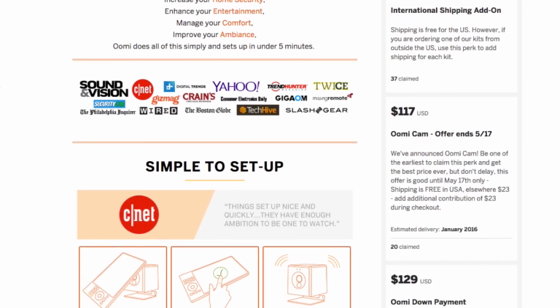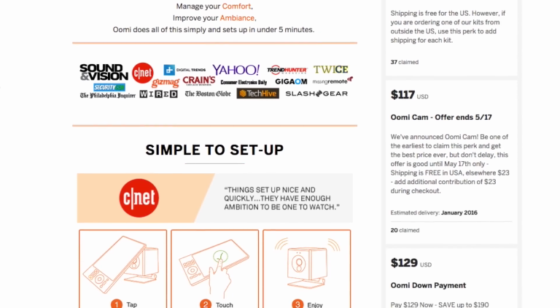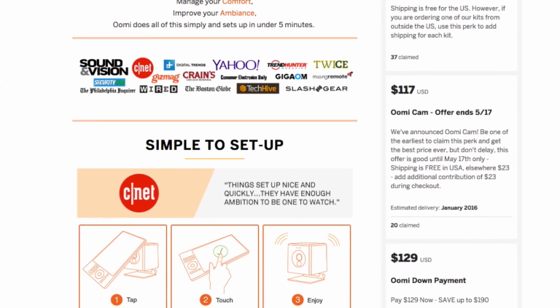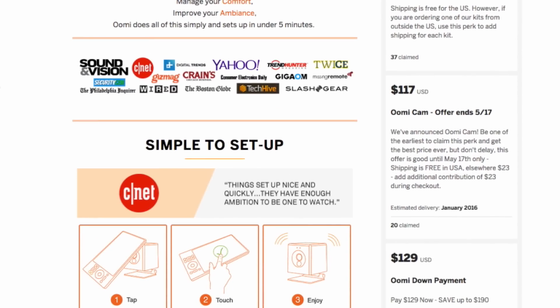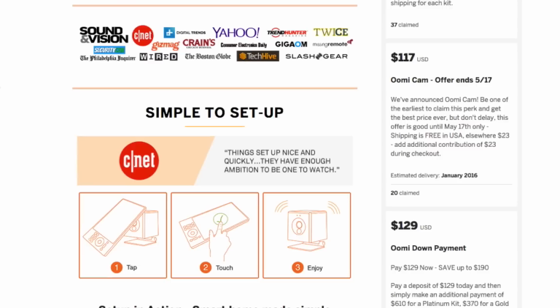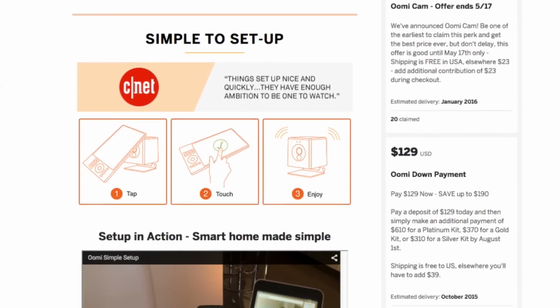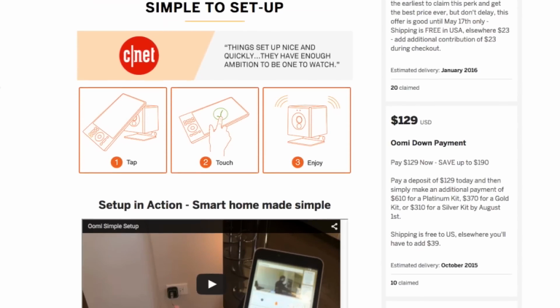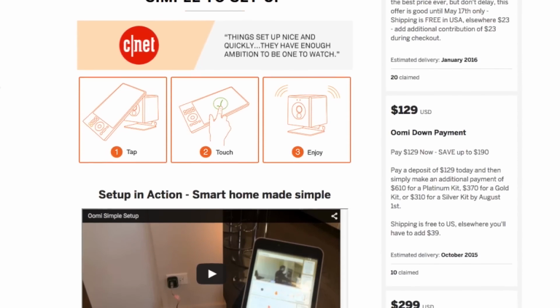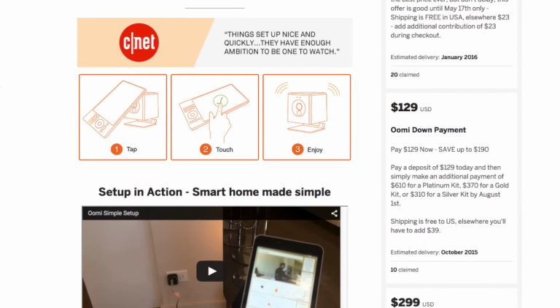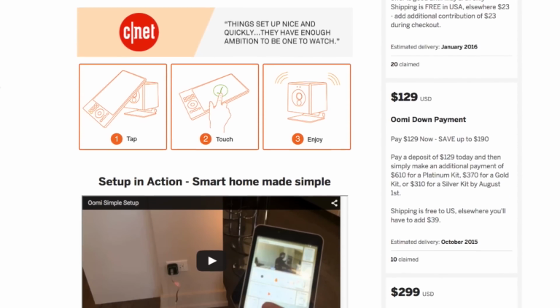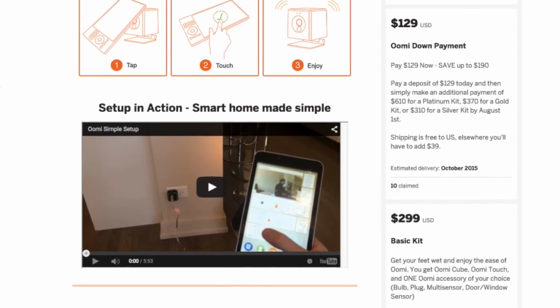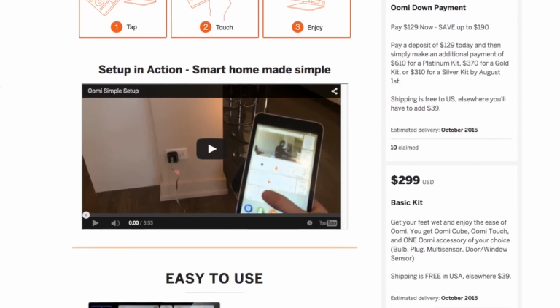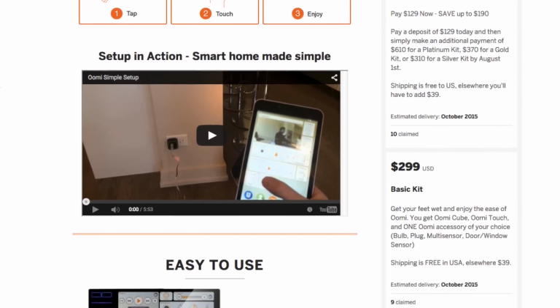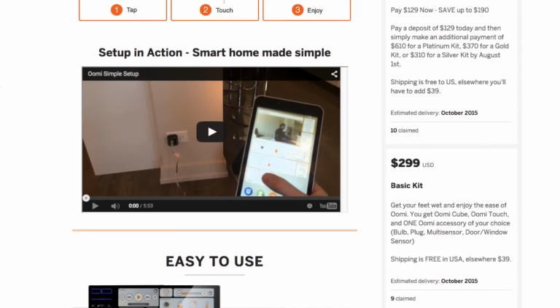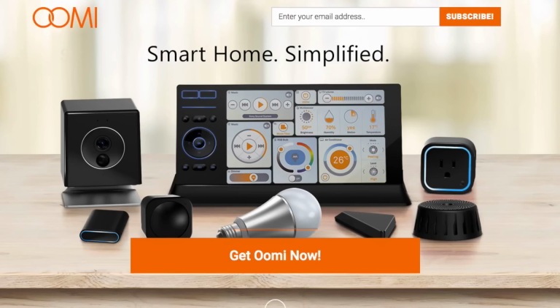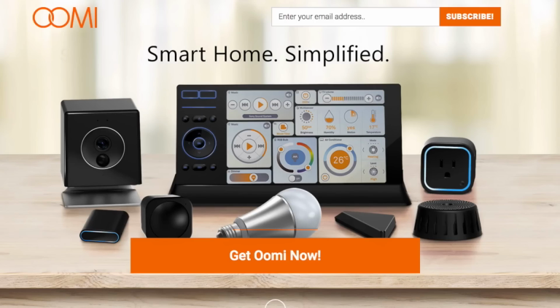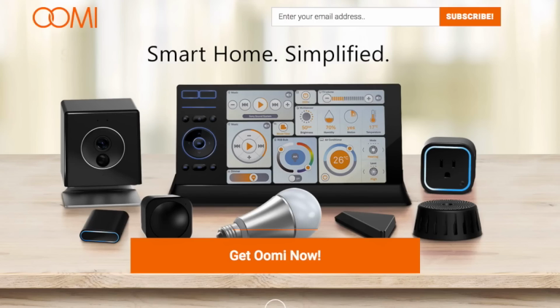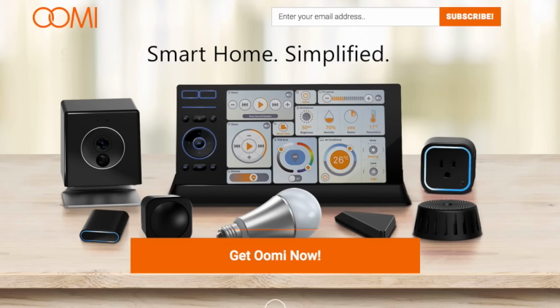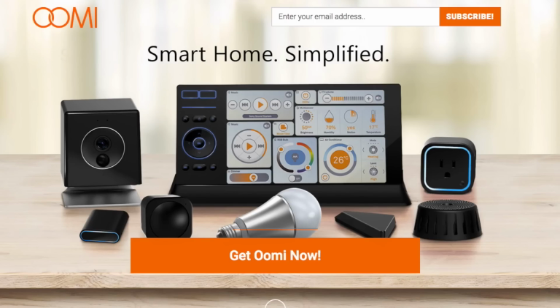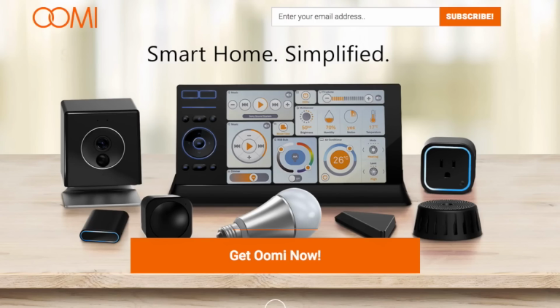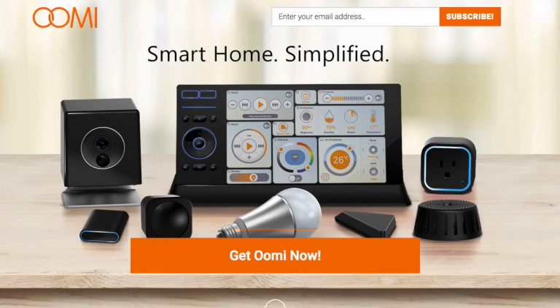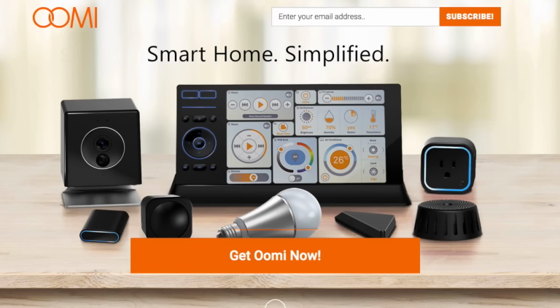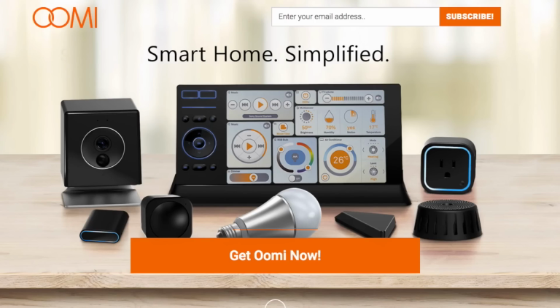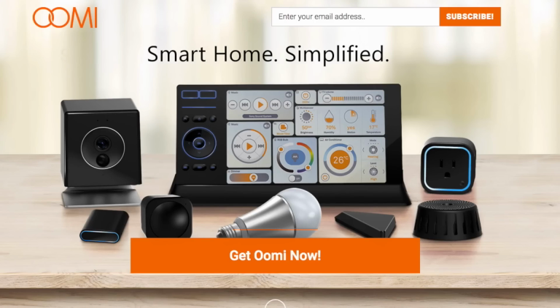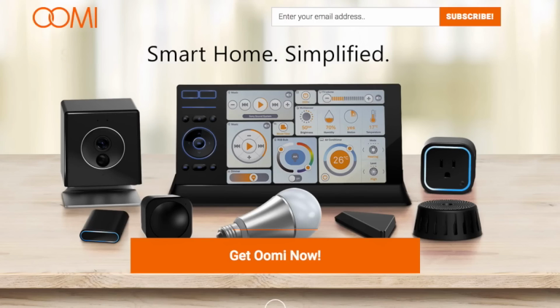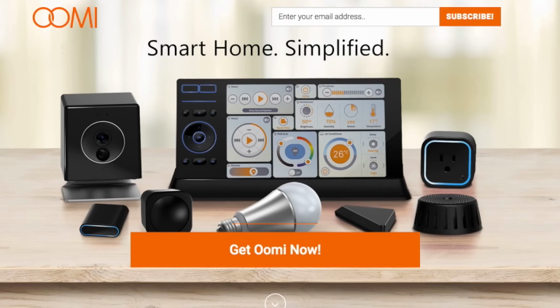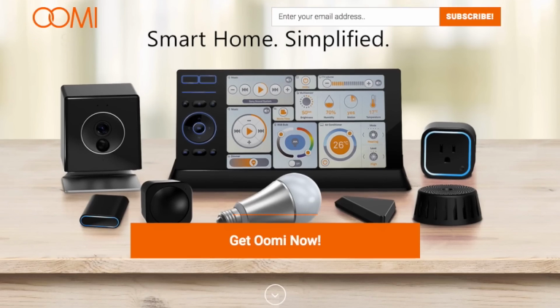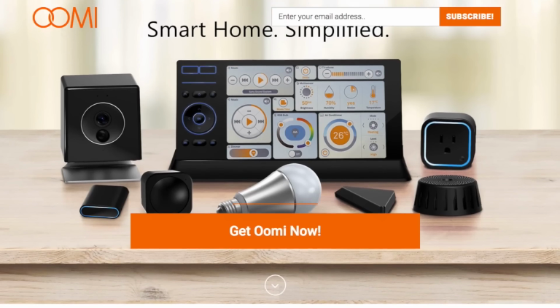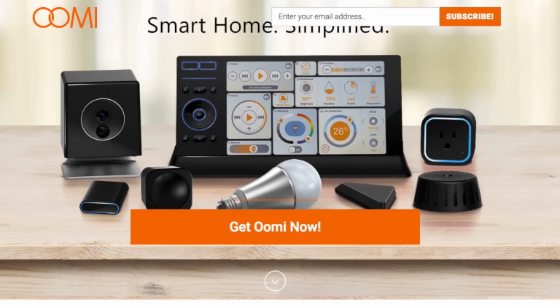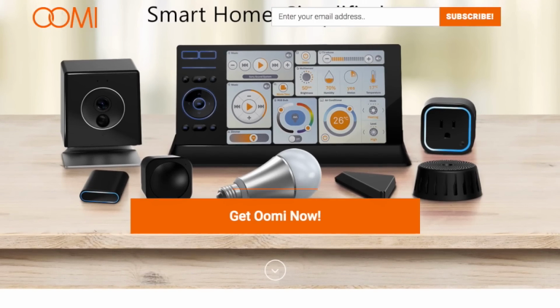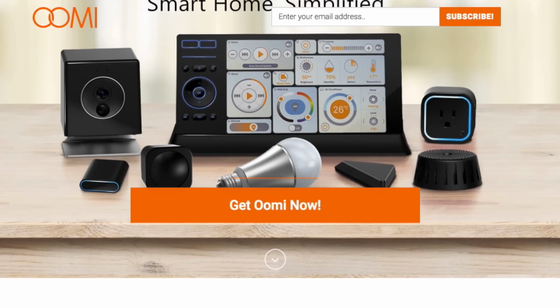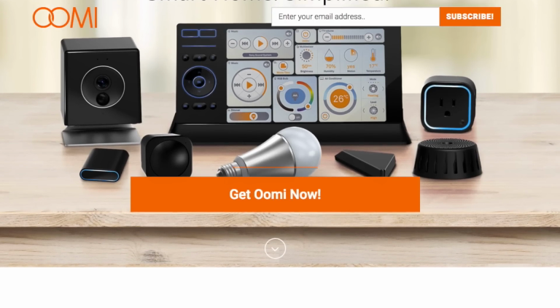Check out UMI on their Indiegogo site and also over on their website, umihome.com.